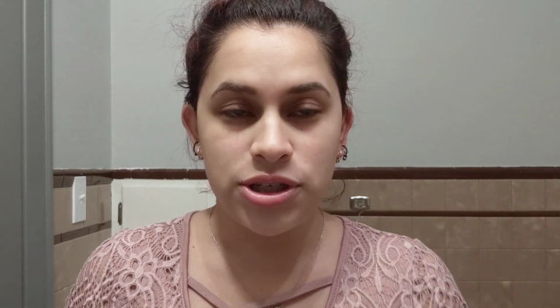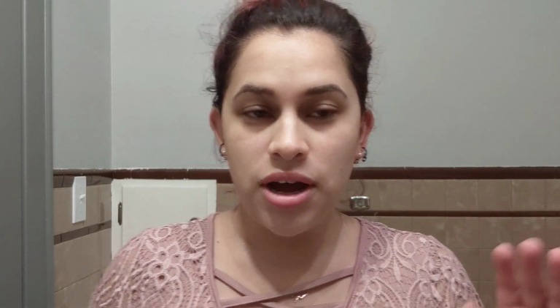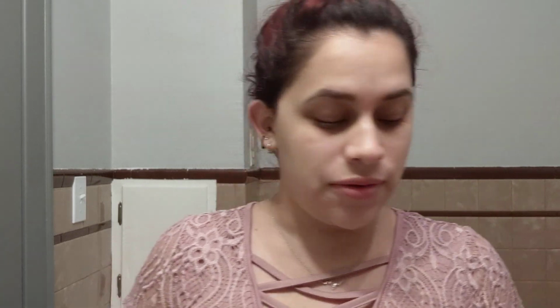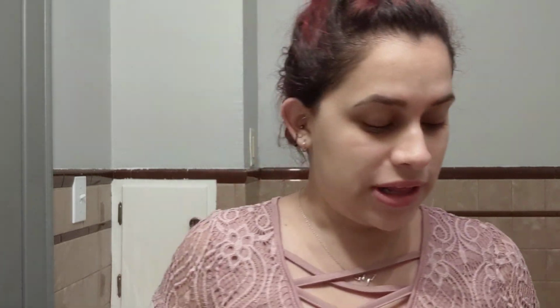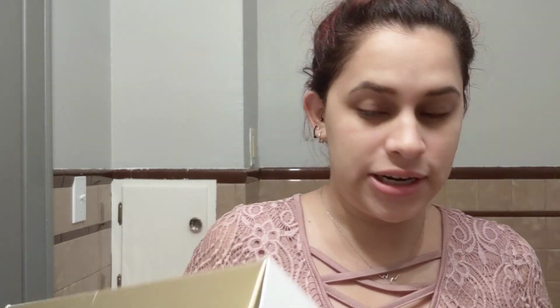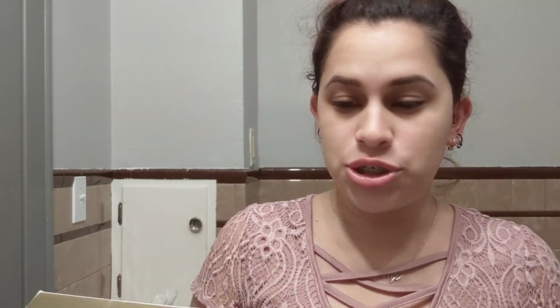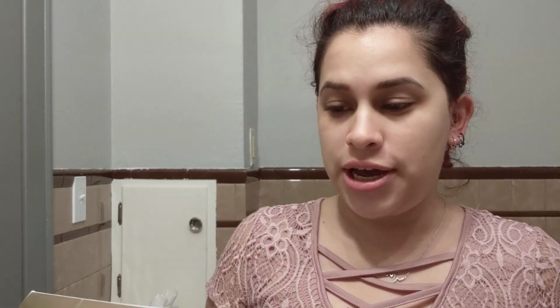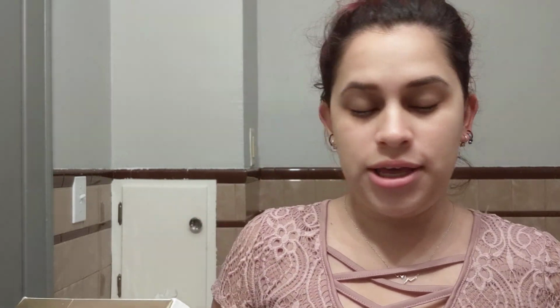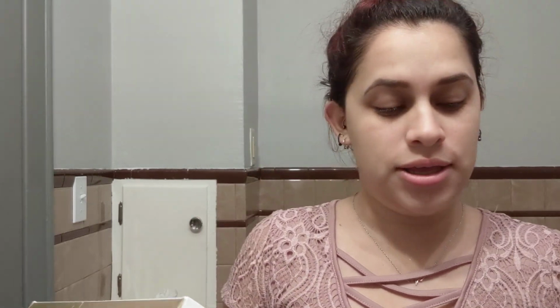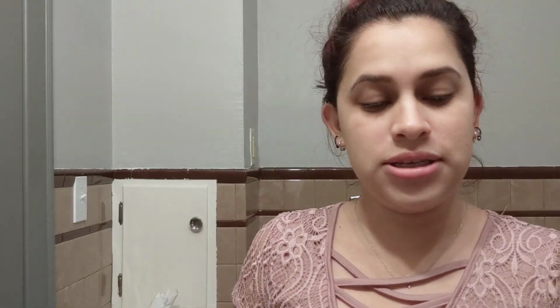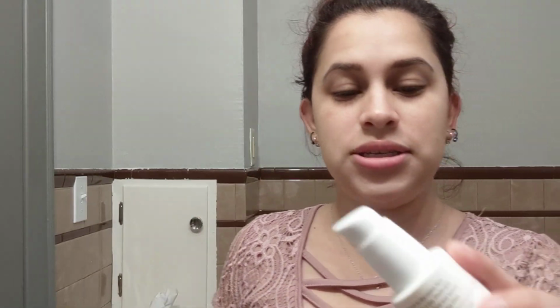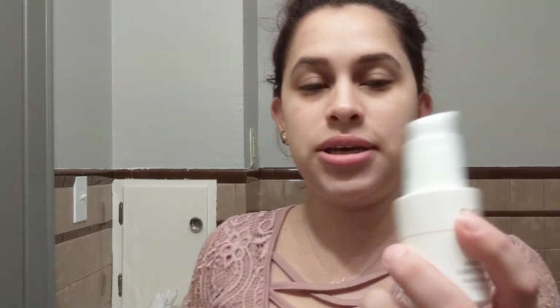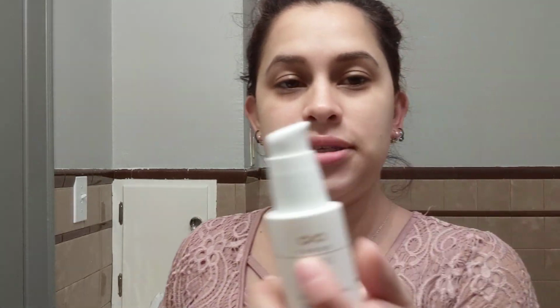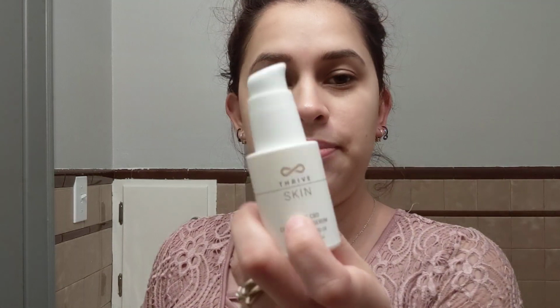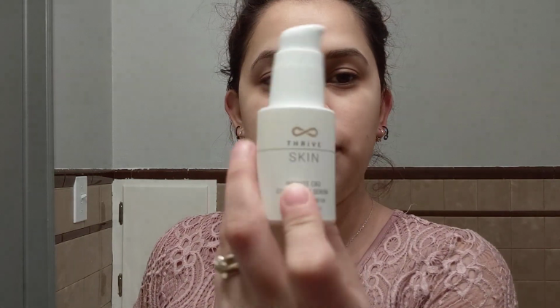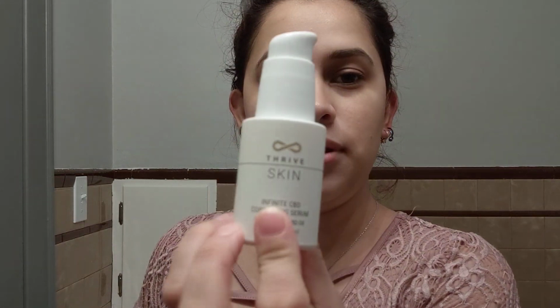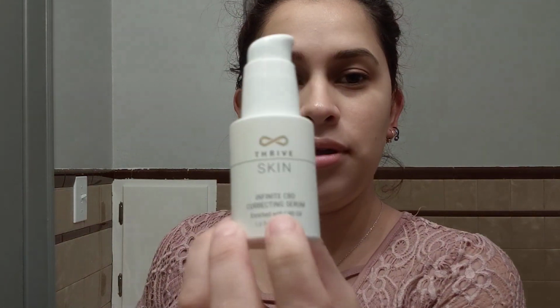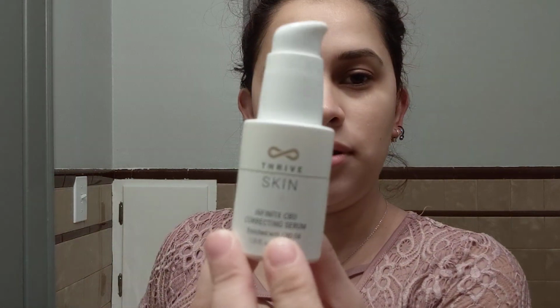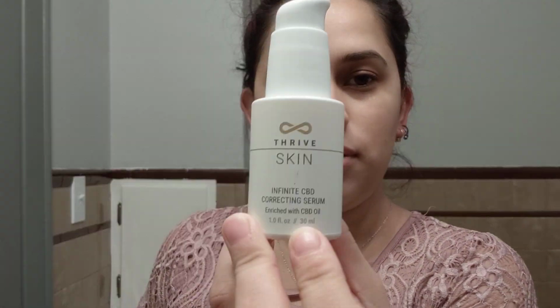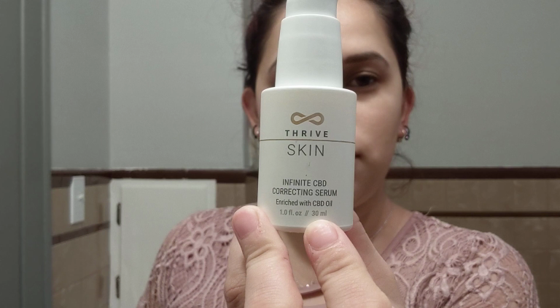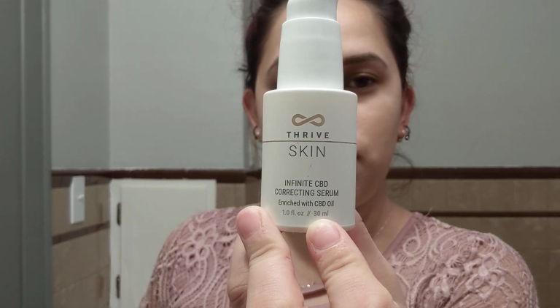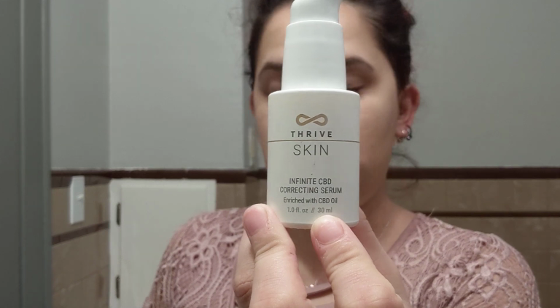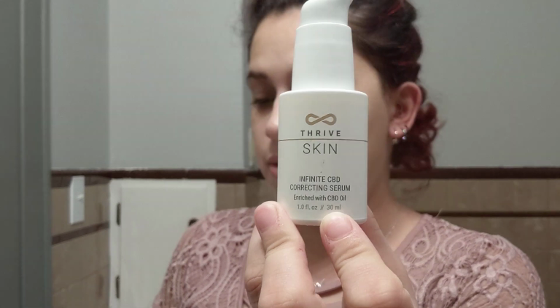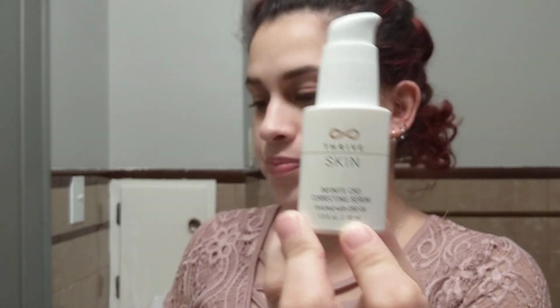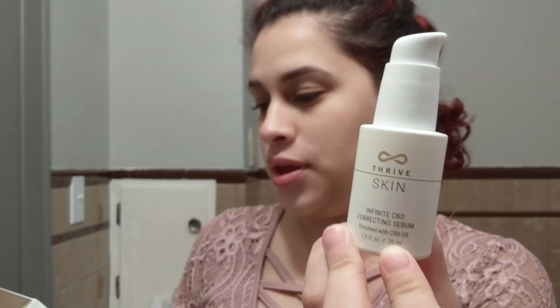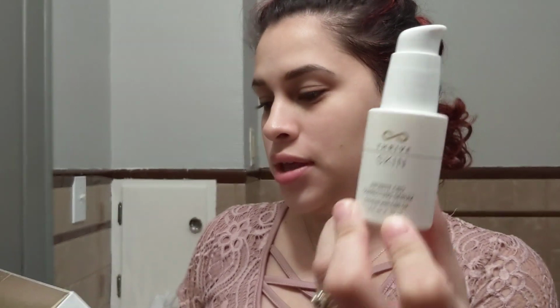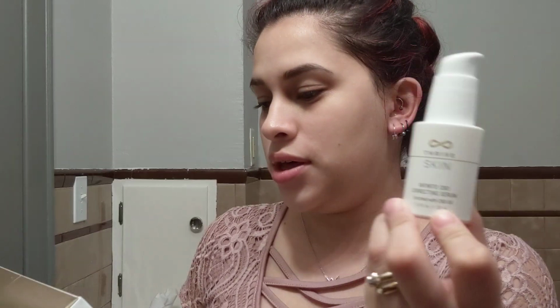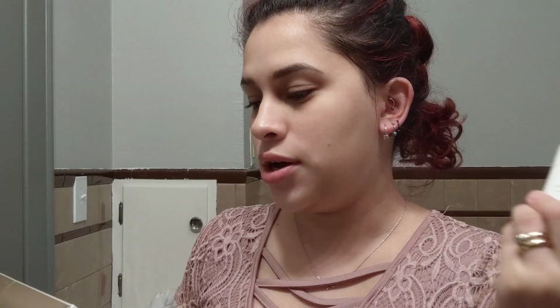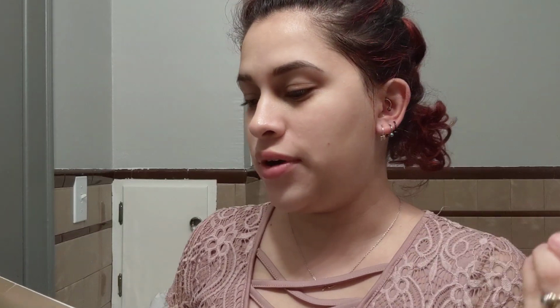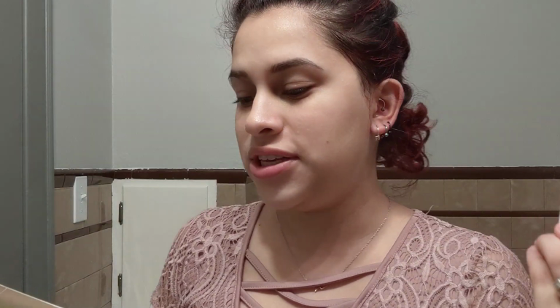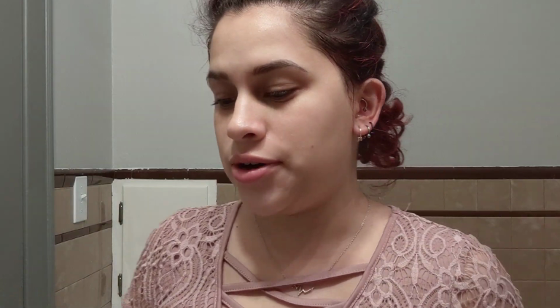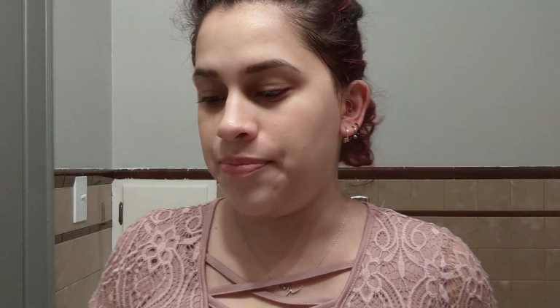I washed it off and while I let it air dry, this is the second step — right here — the Correcting Serum.